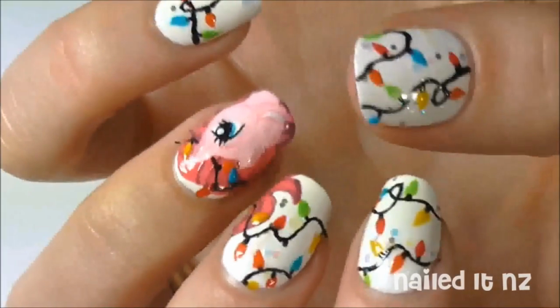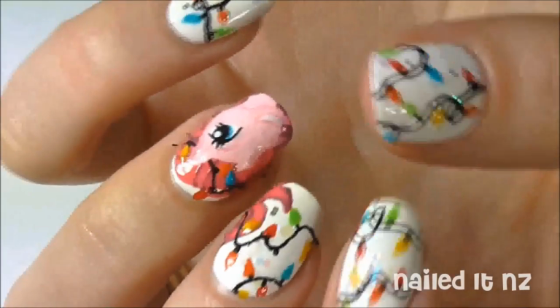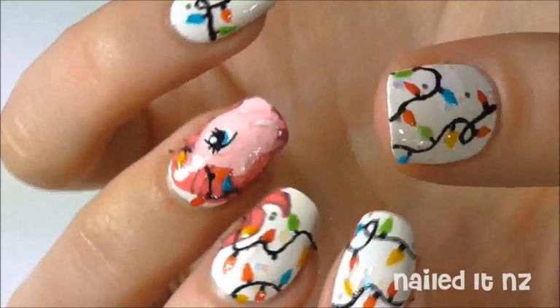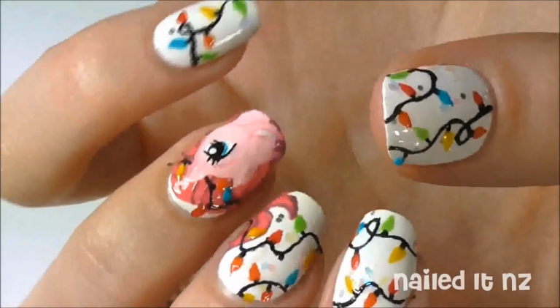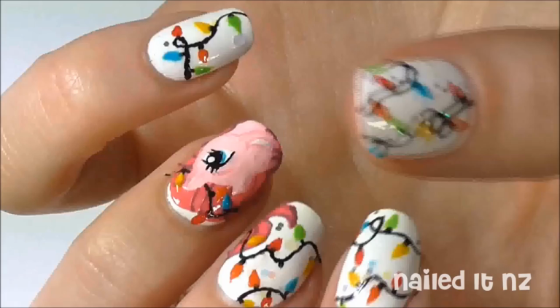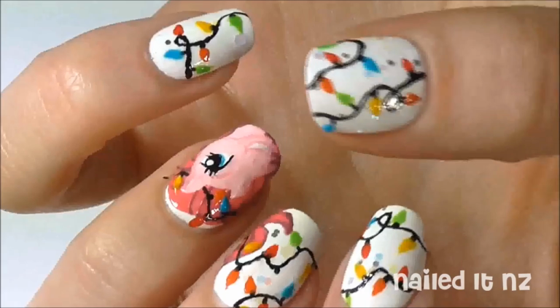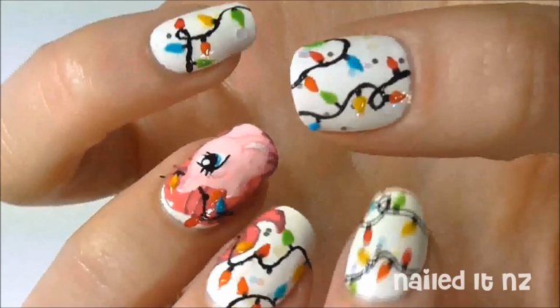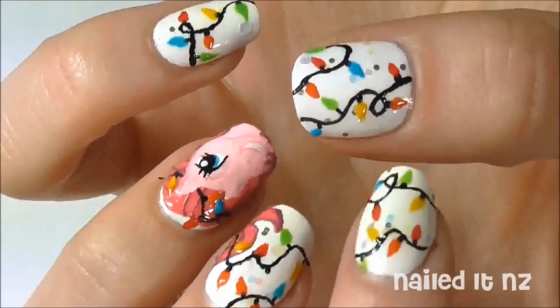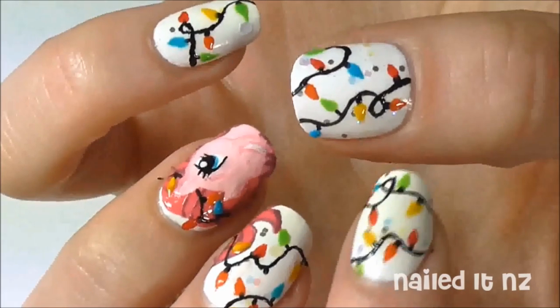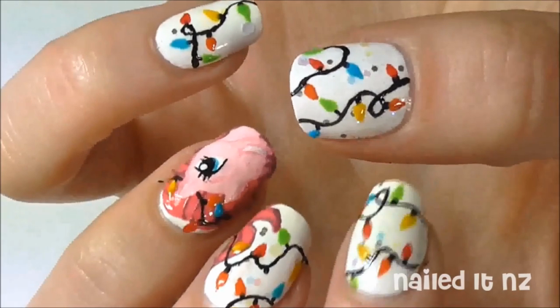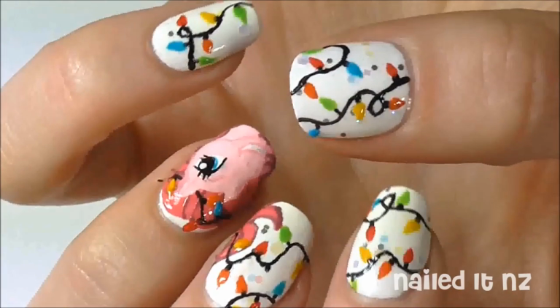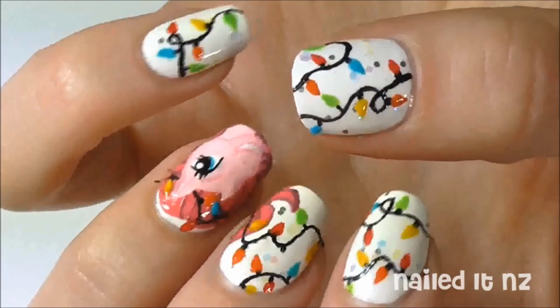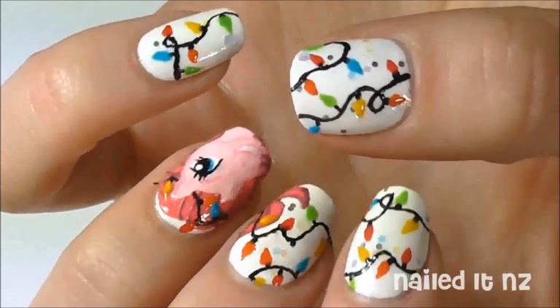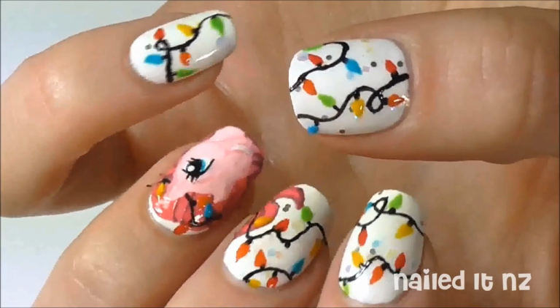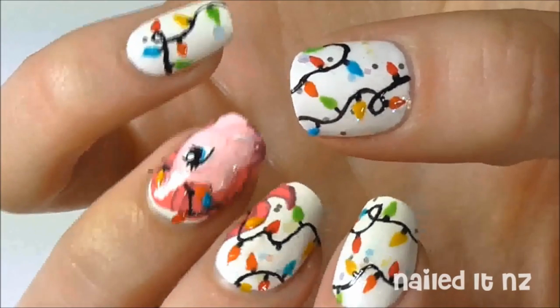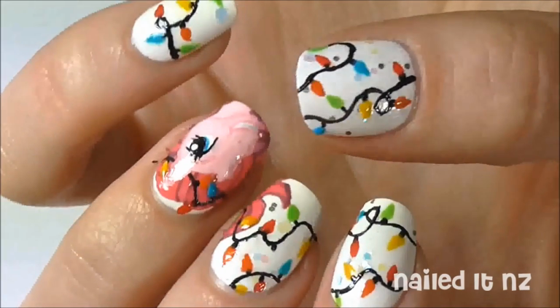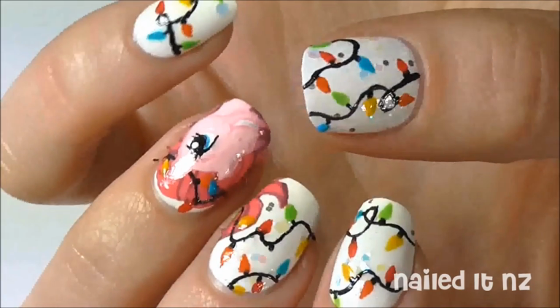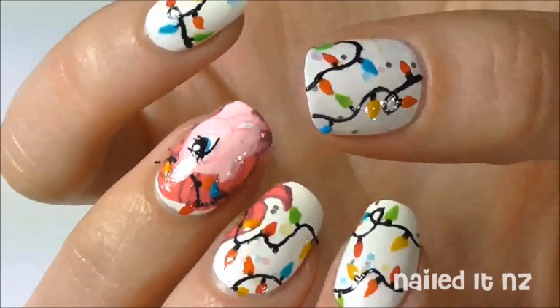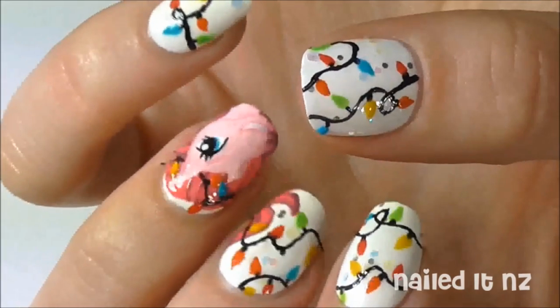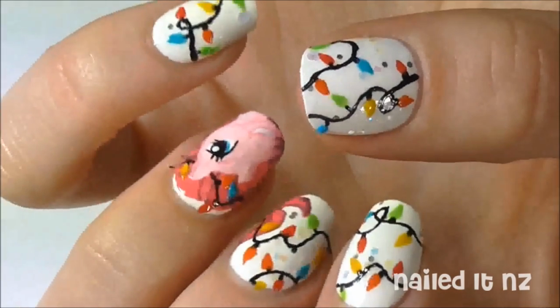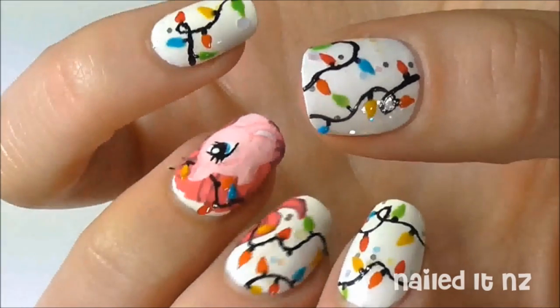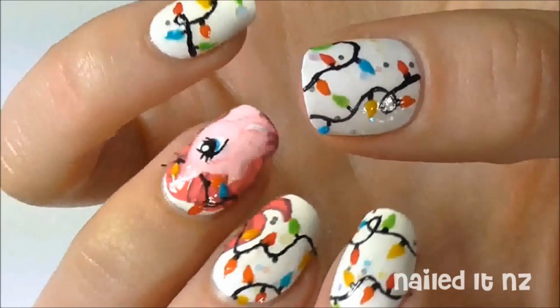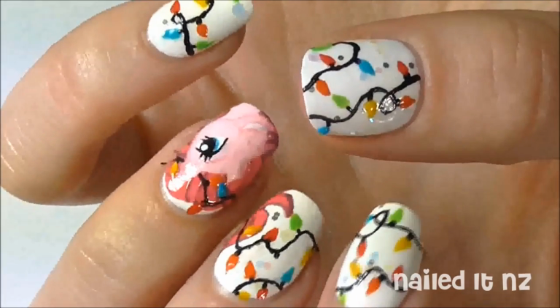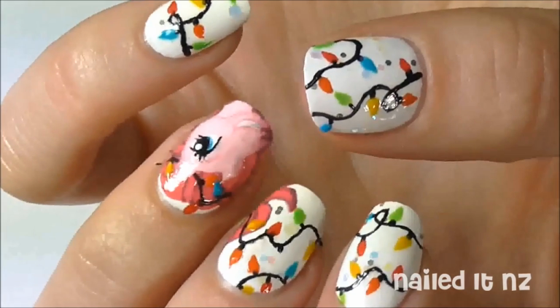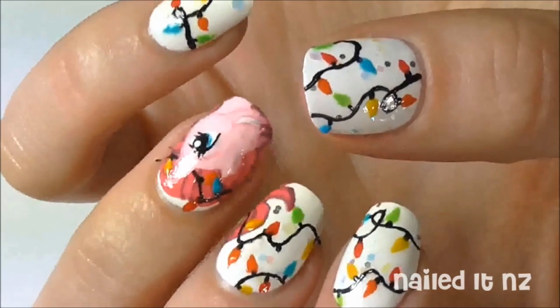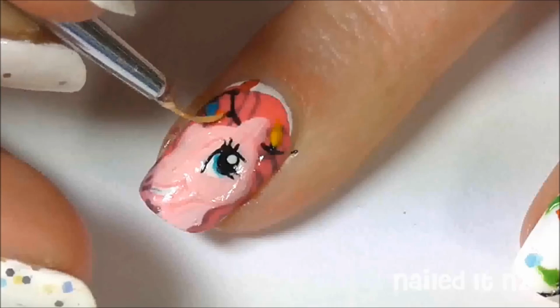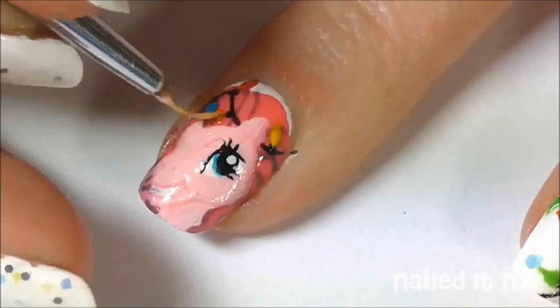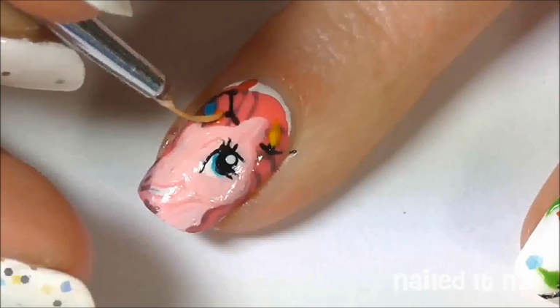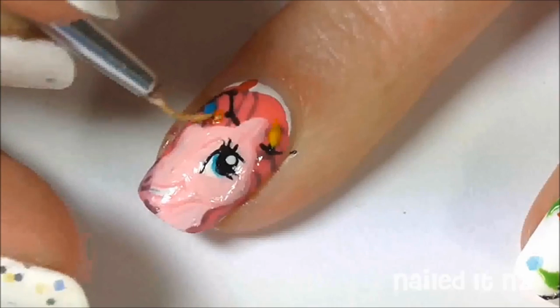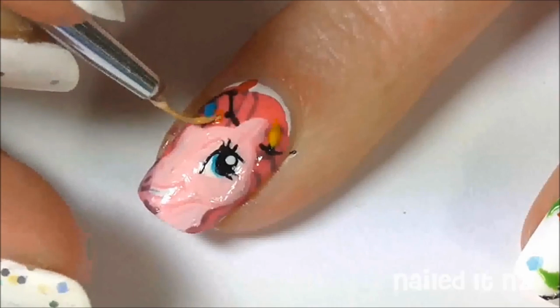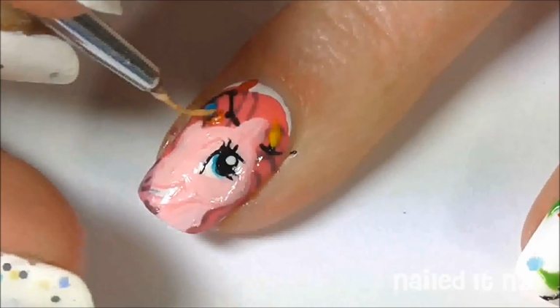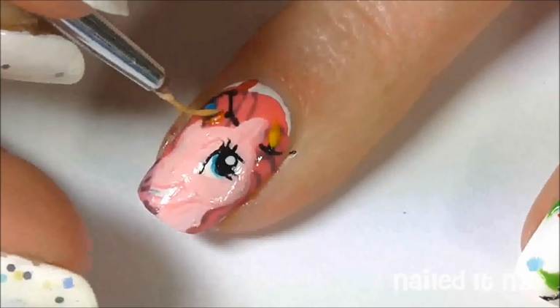All that's left to do now is to add a lighter colour of each of the five shades right into the centre of each of the lights.